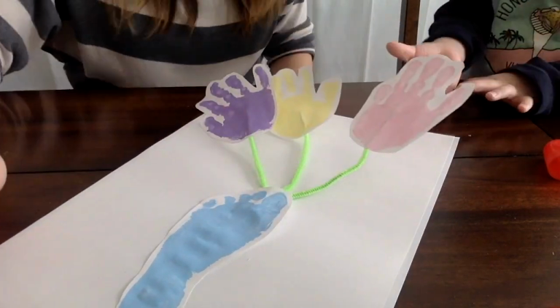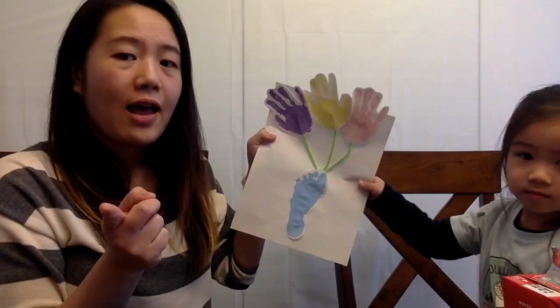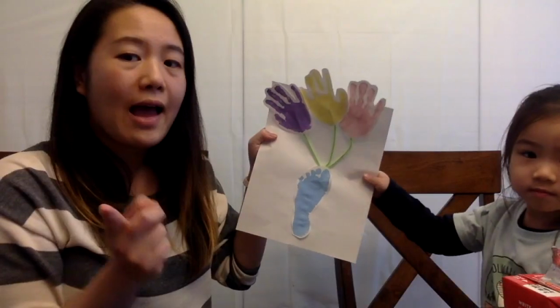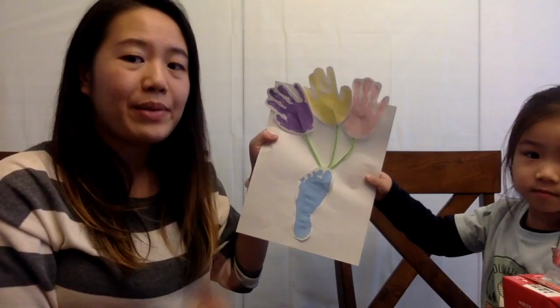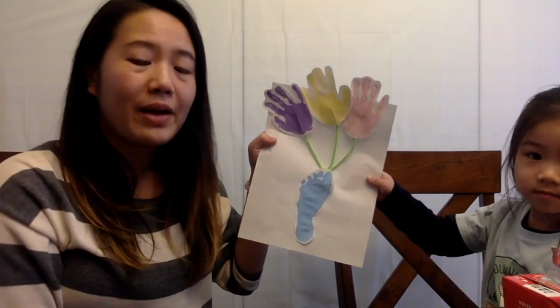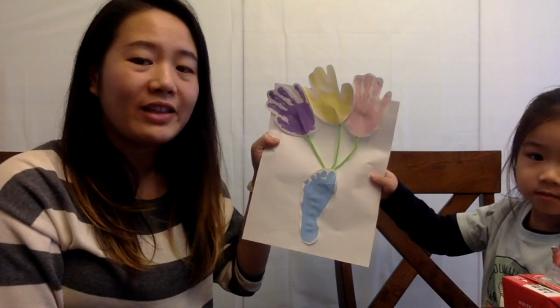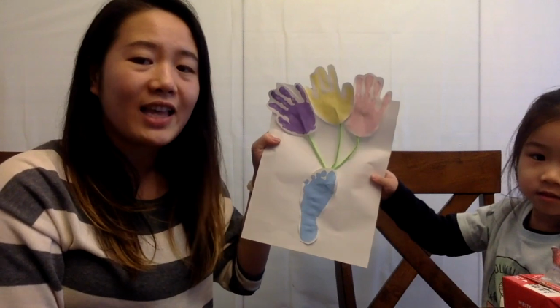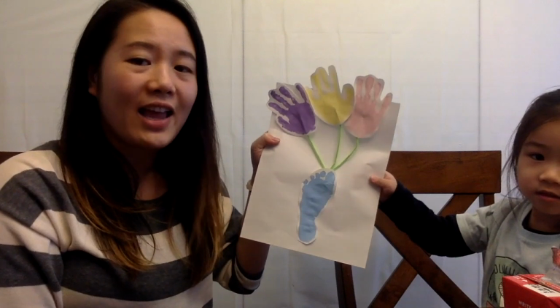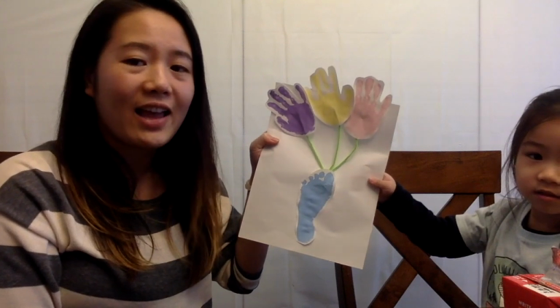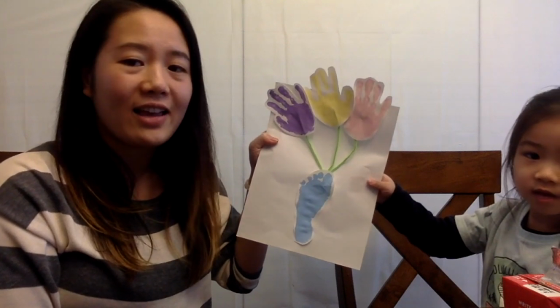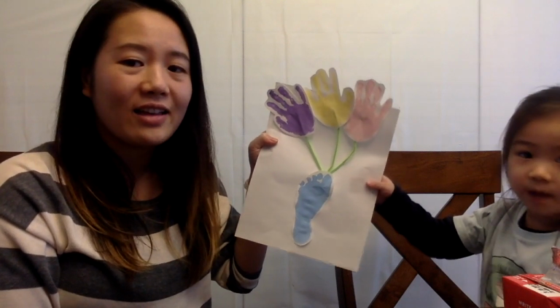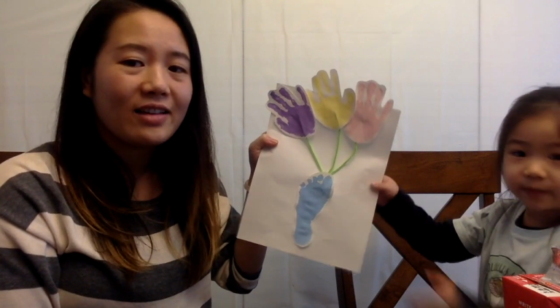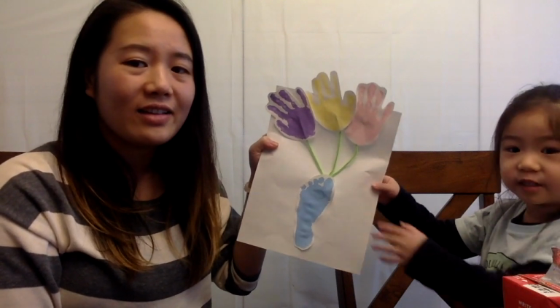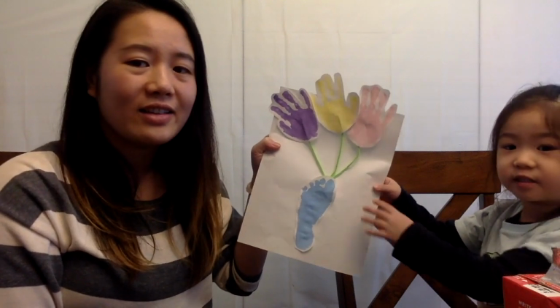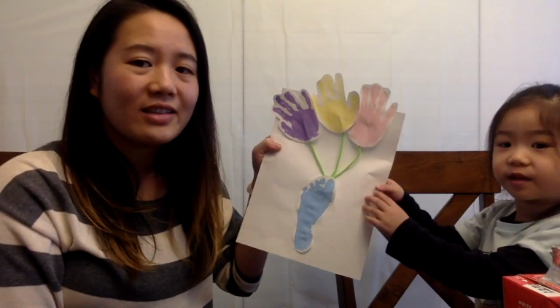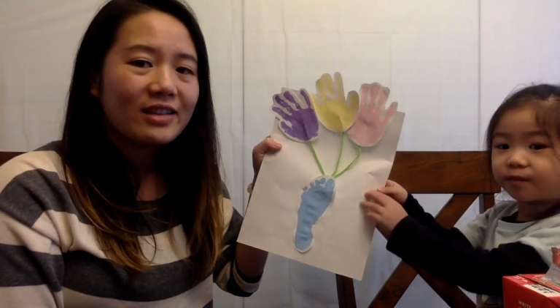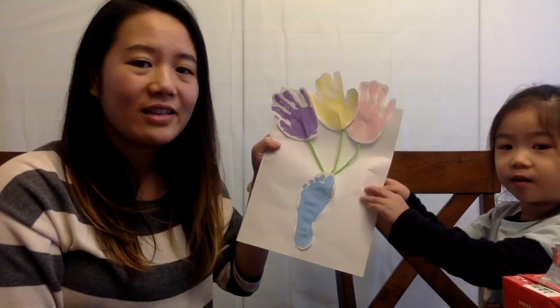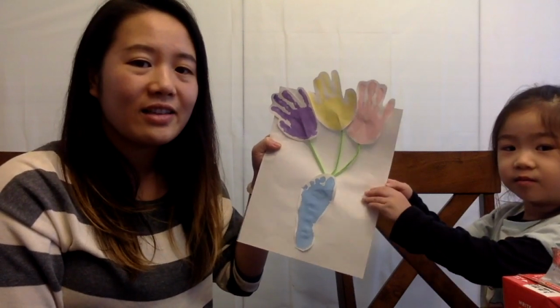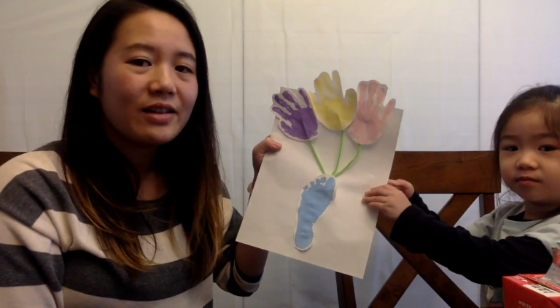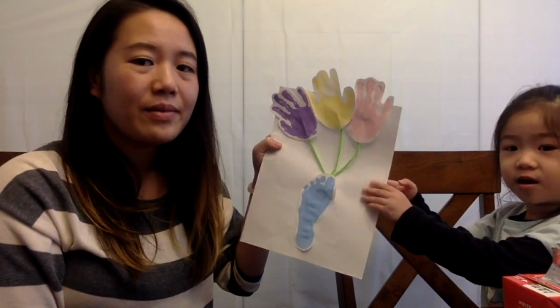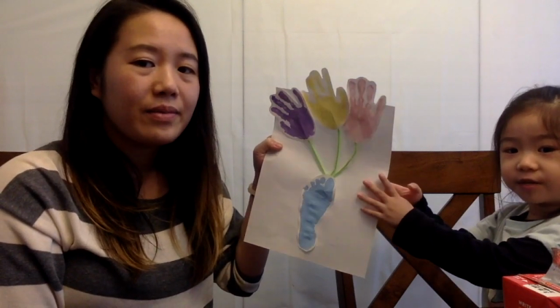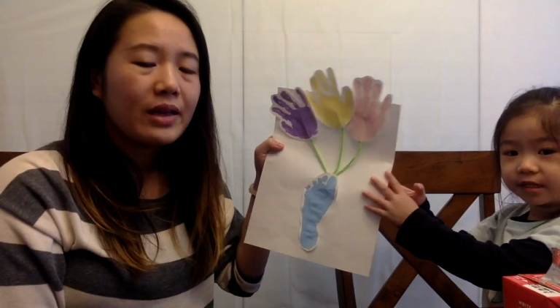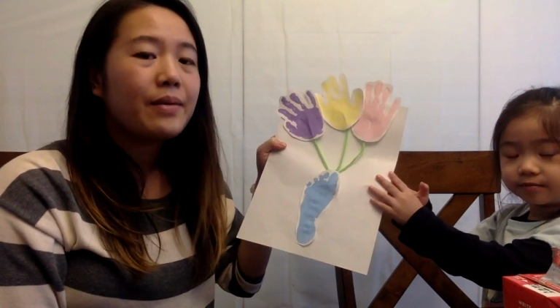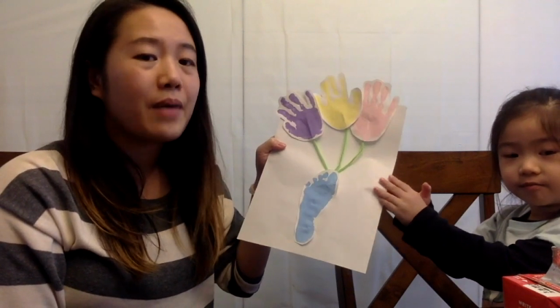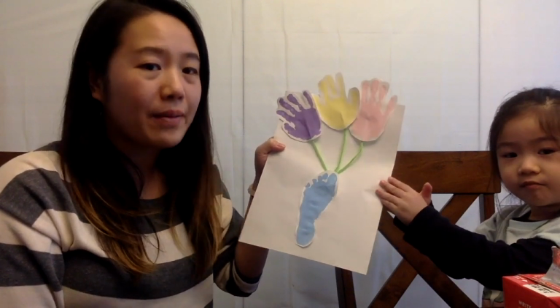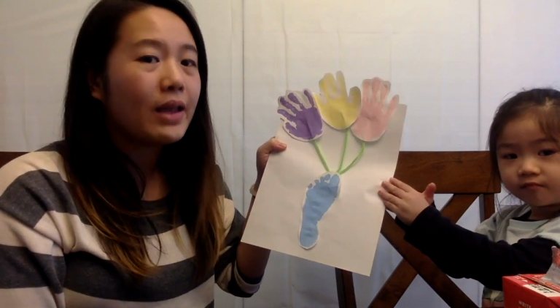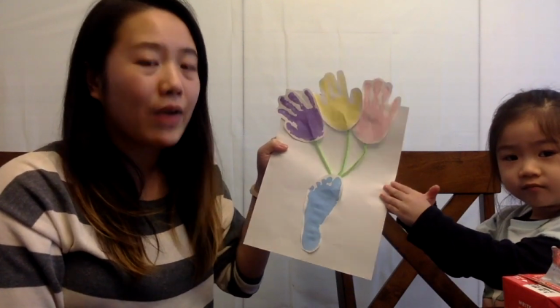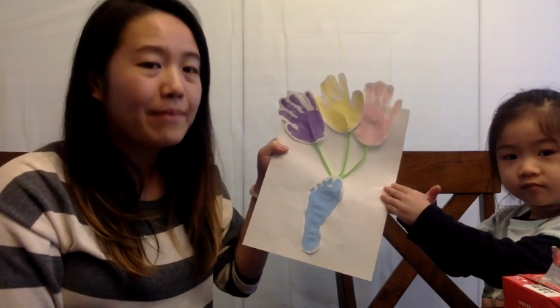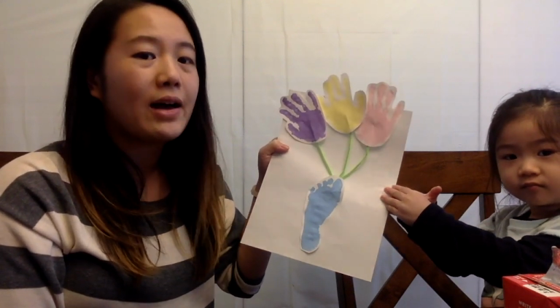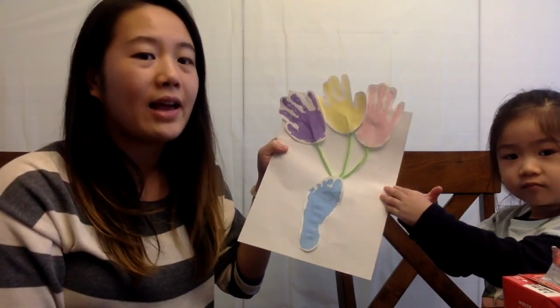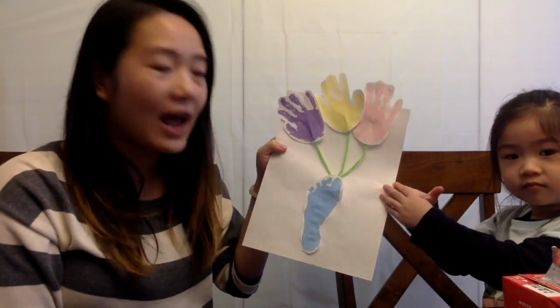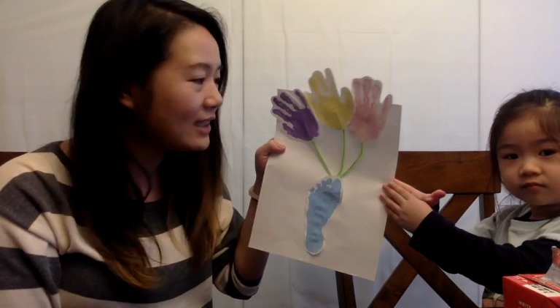Happy Mother's Day! Happy Mother's Day, Mommy. Mommy, Grandma, and Auntie.